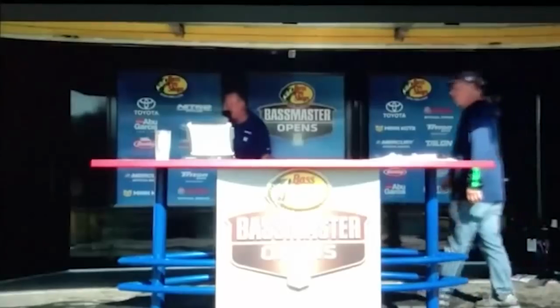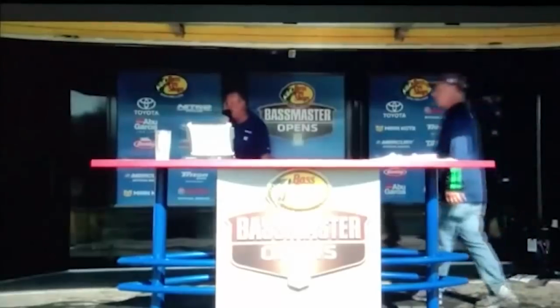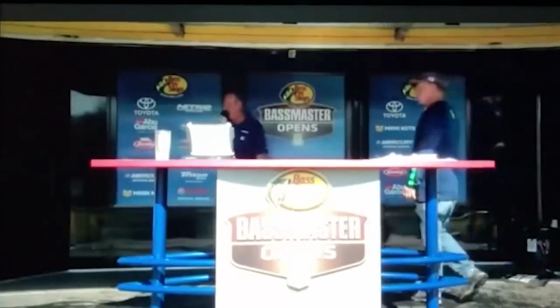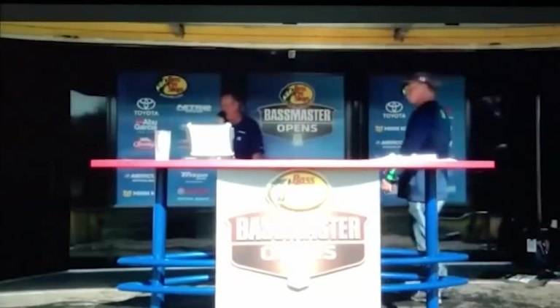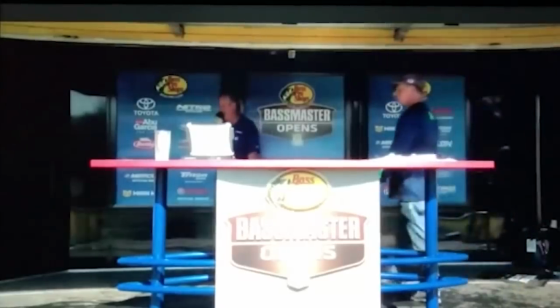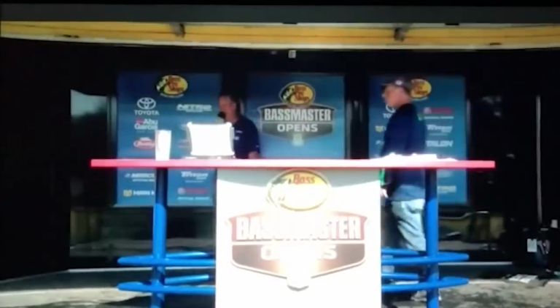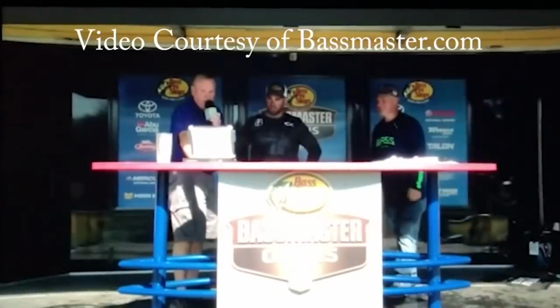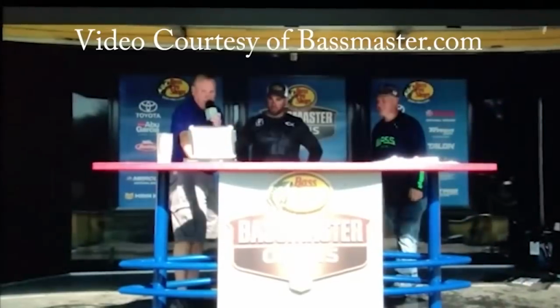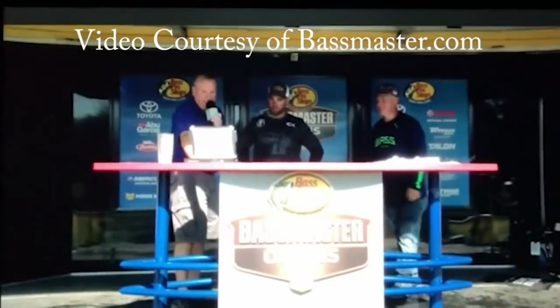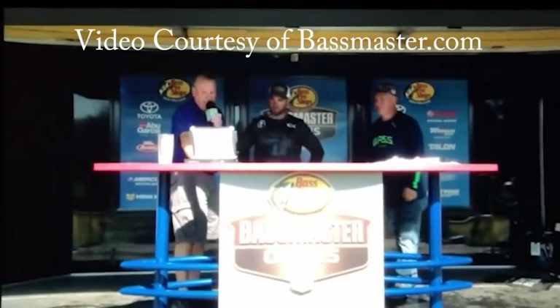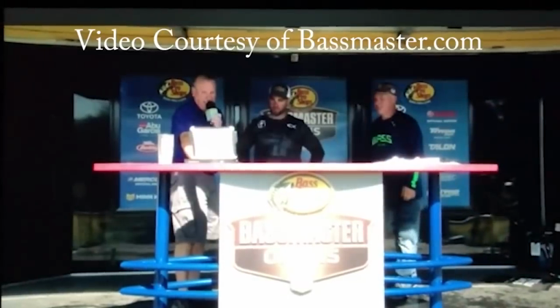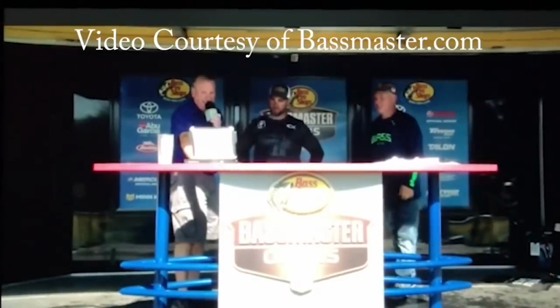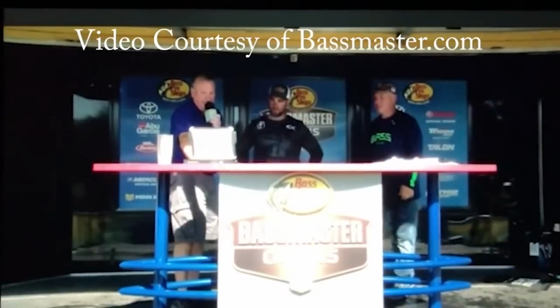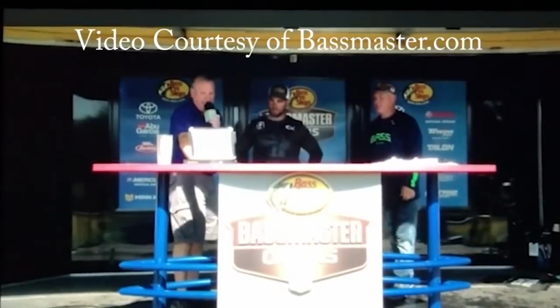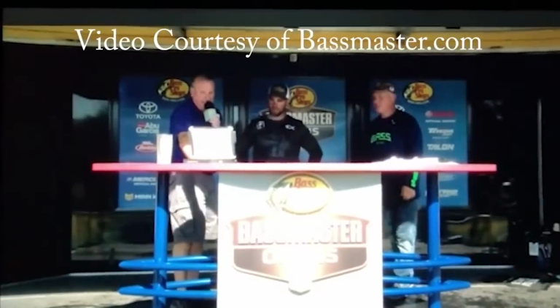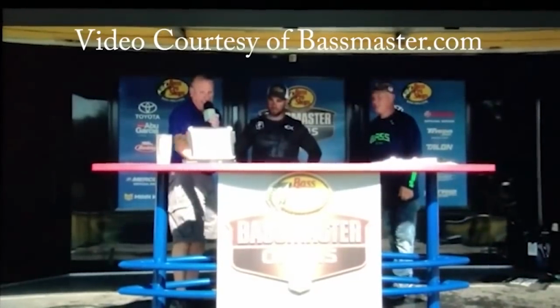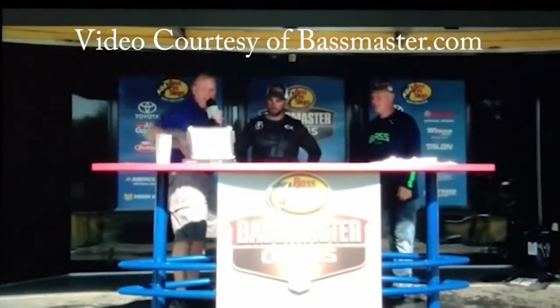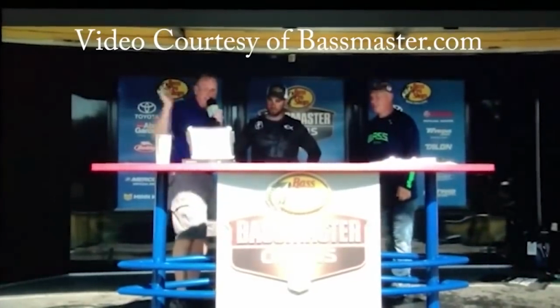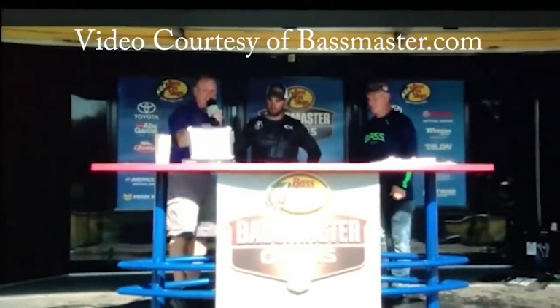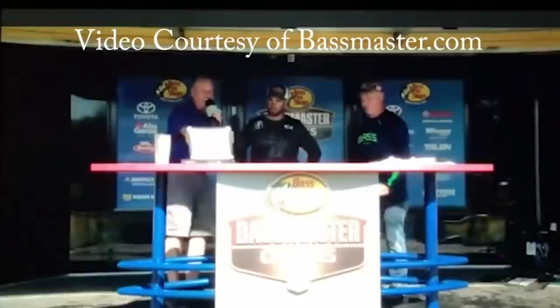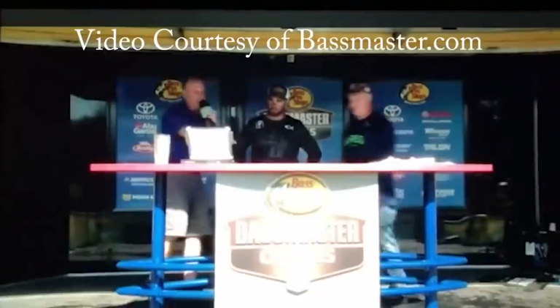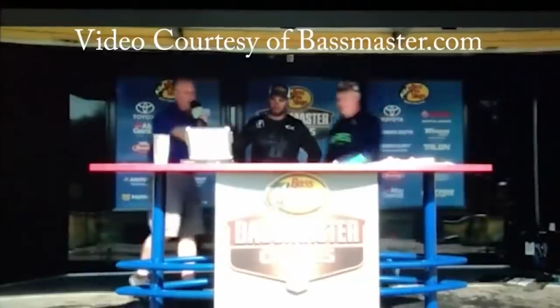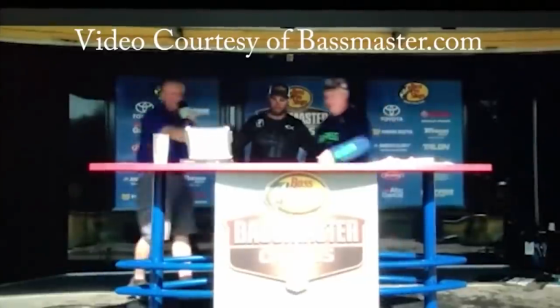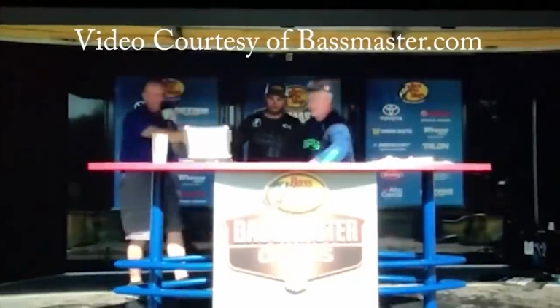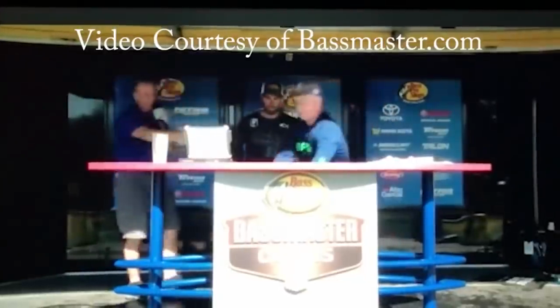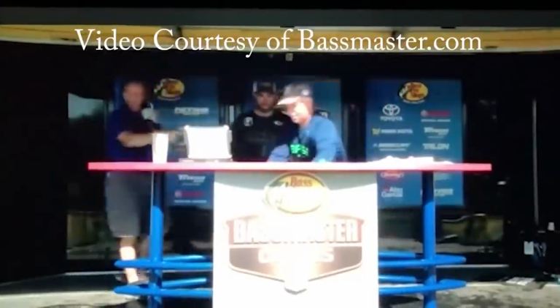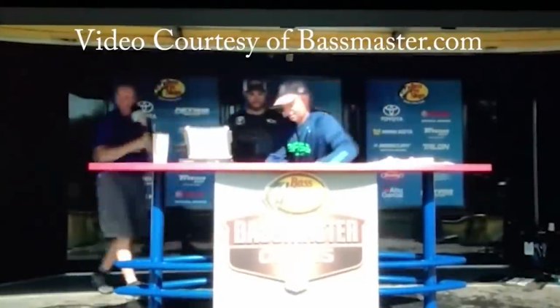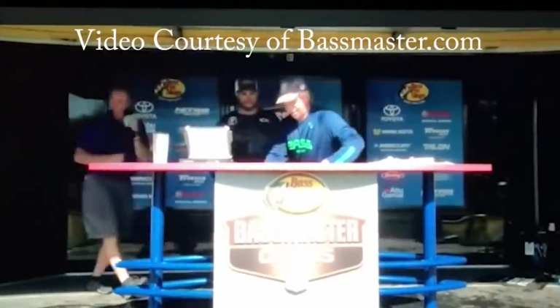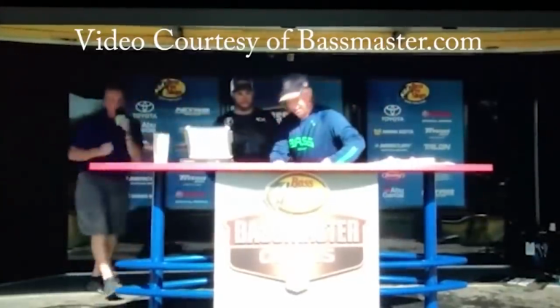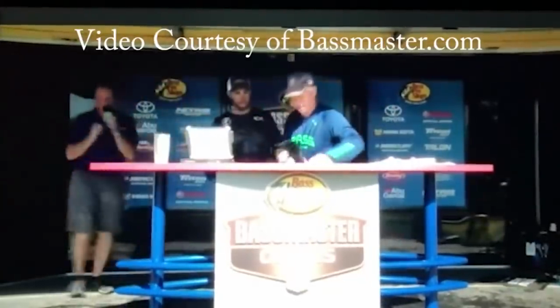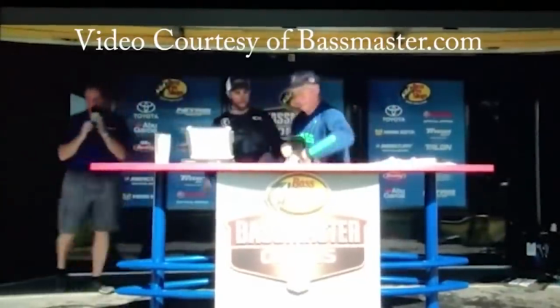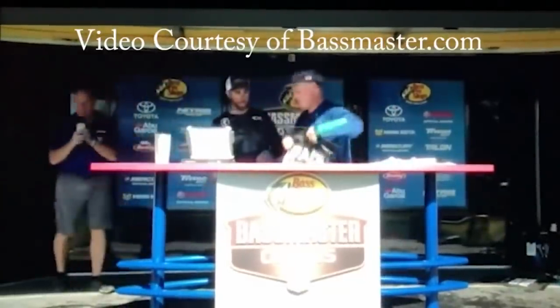Tyler Berger, looking for 16.6 to take the lead. 16 pounds and 13 ounces, a new leader.